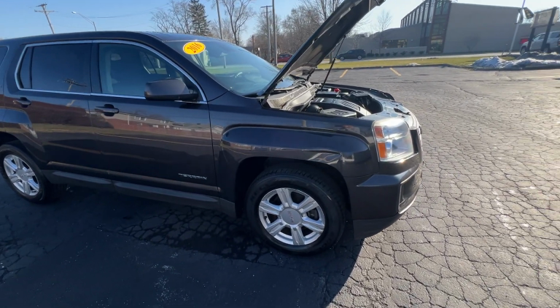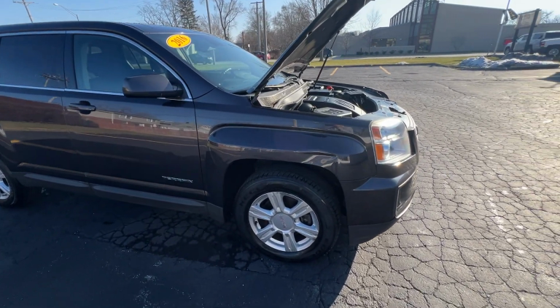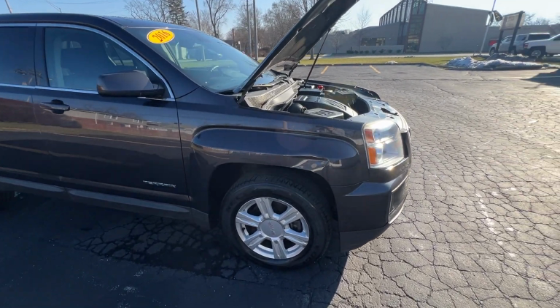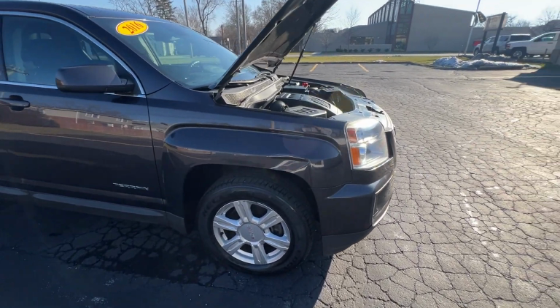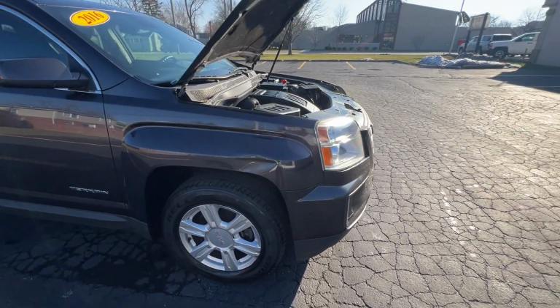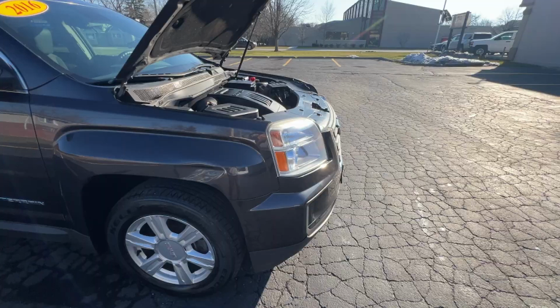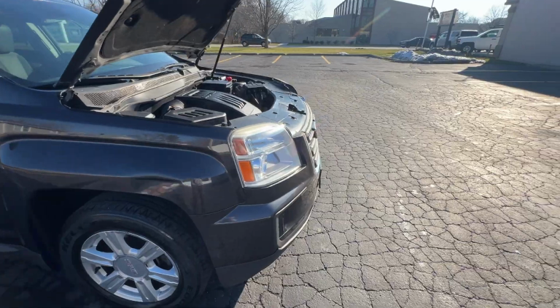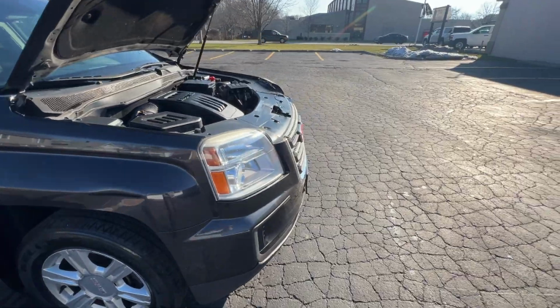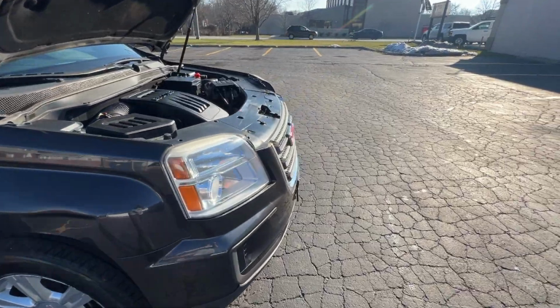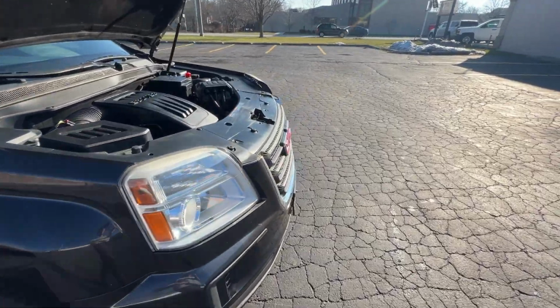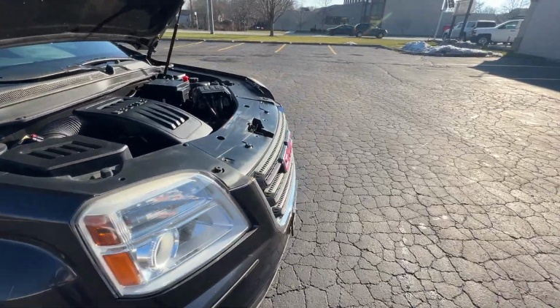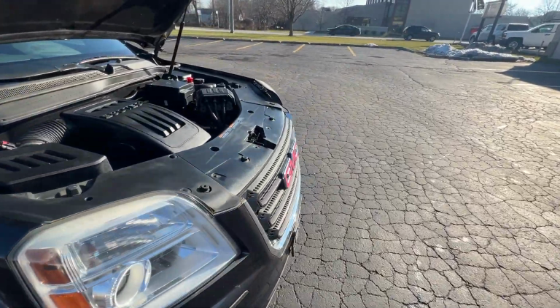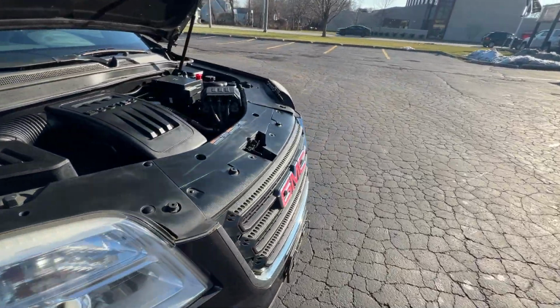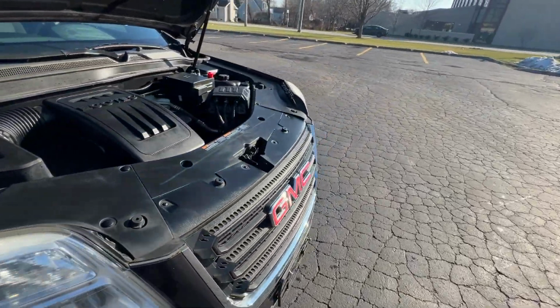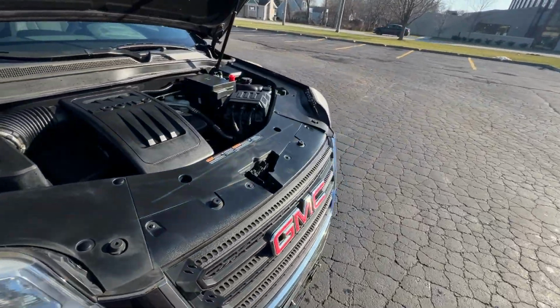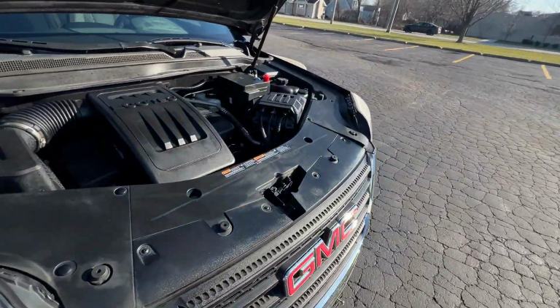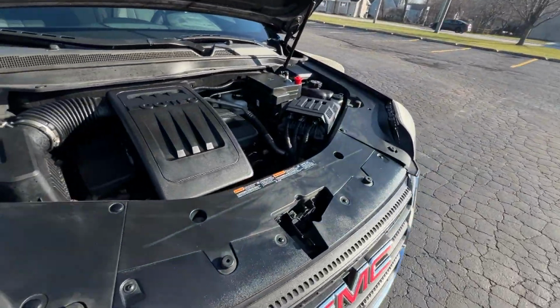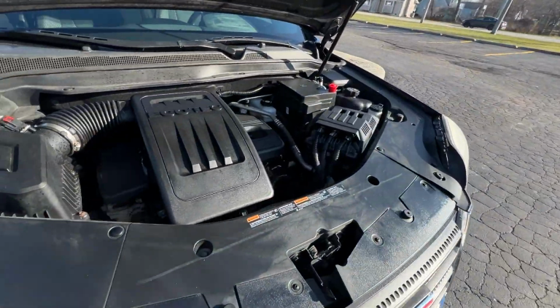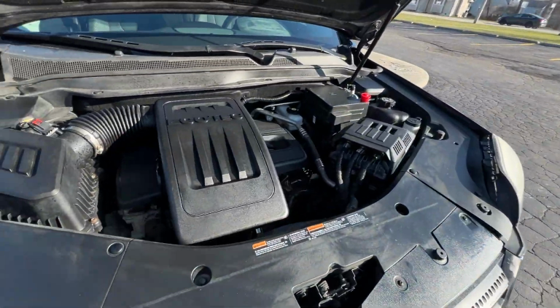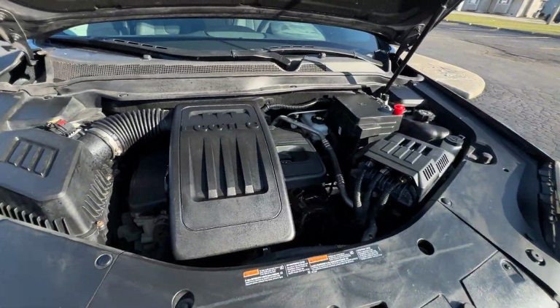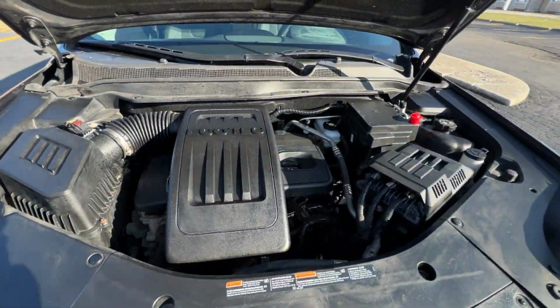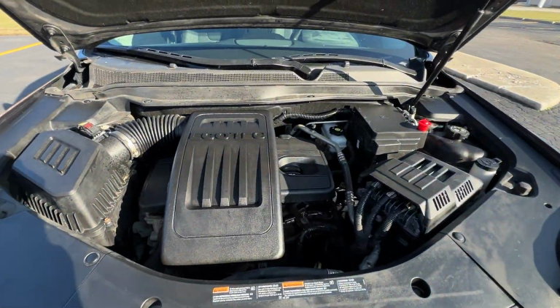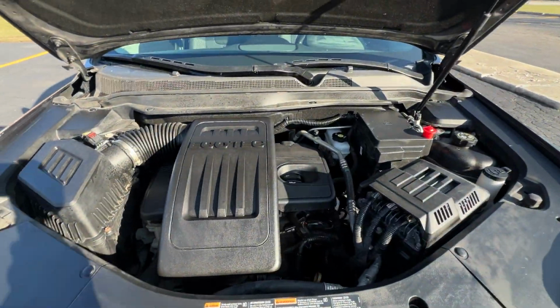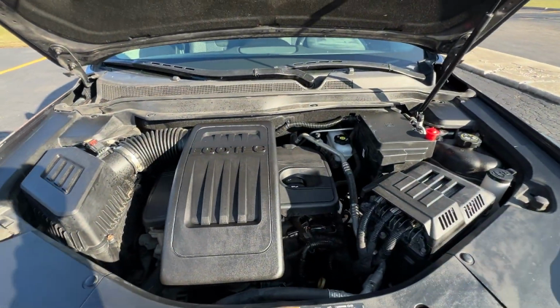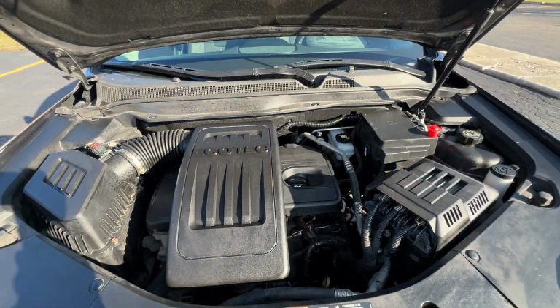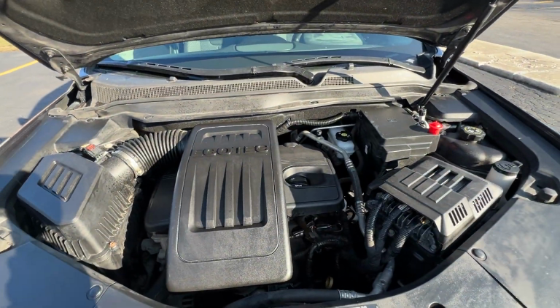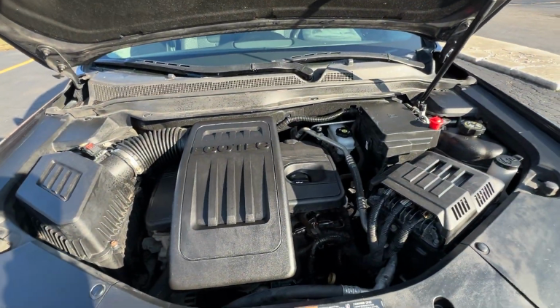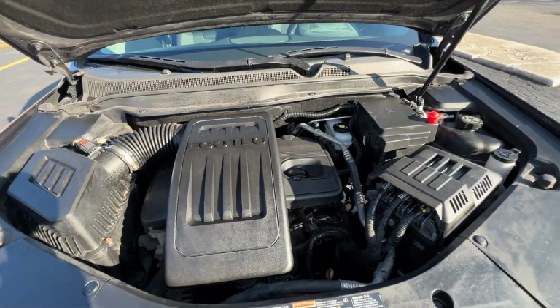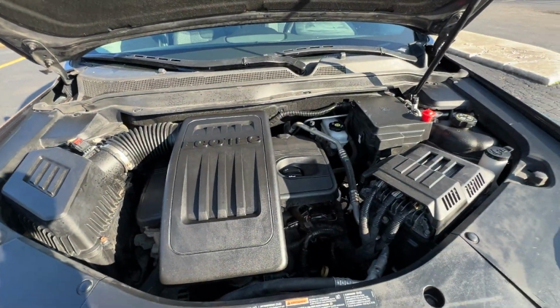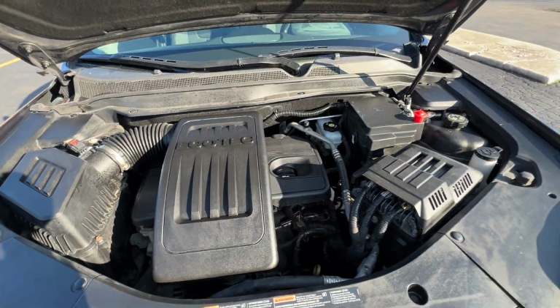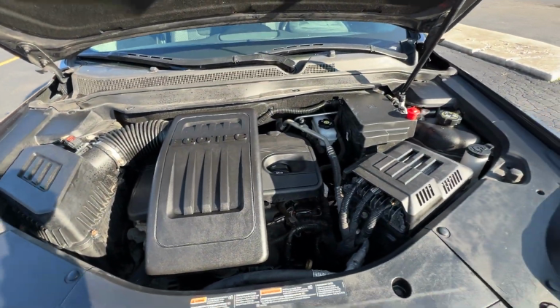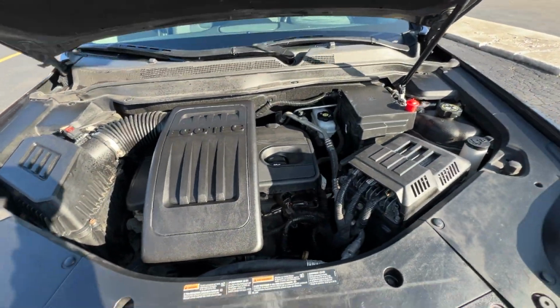This has a 2.4 liter engine. You can expect to get a little over 30 miles per gallon.